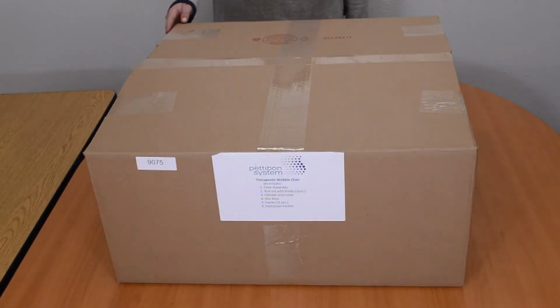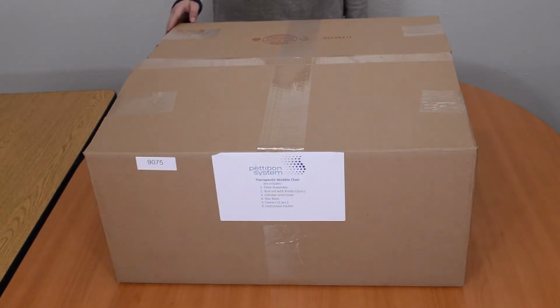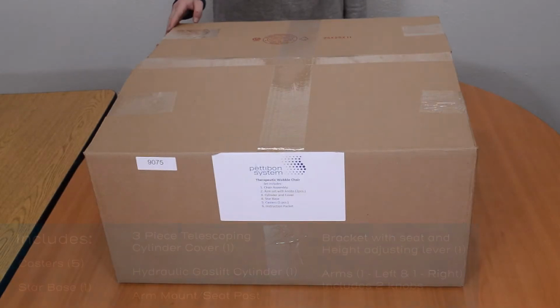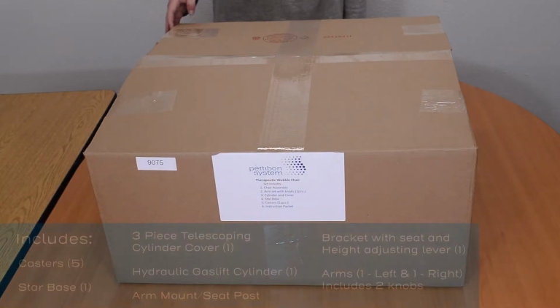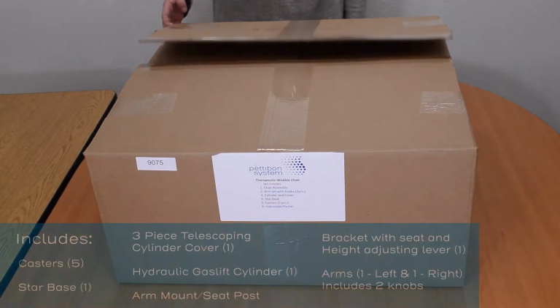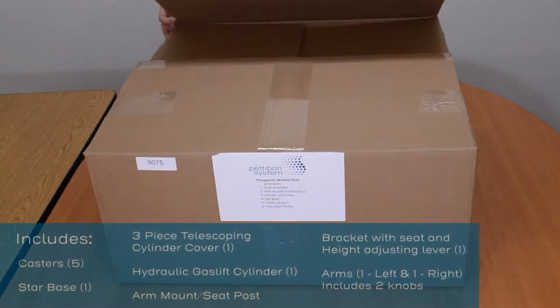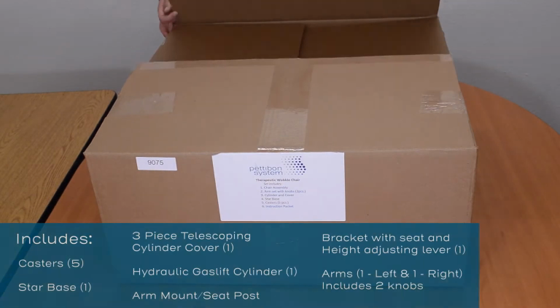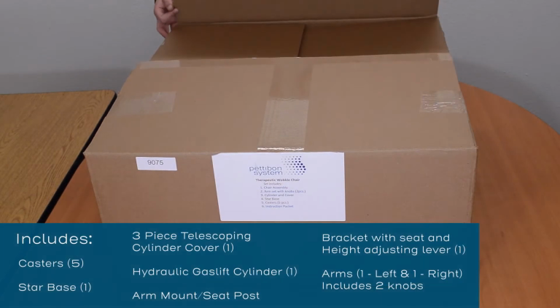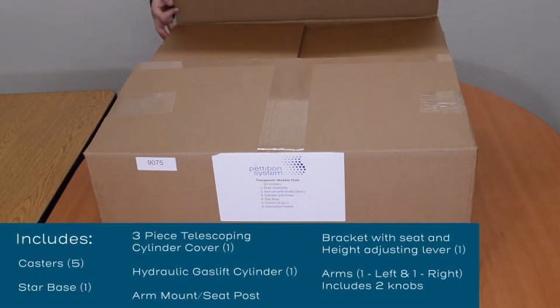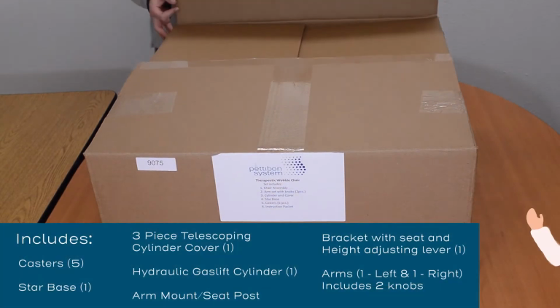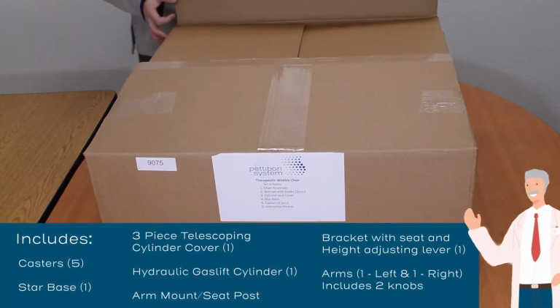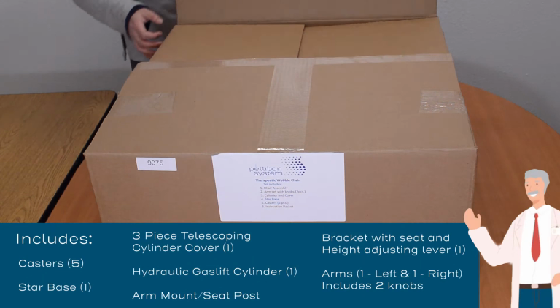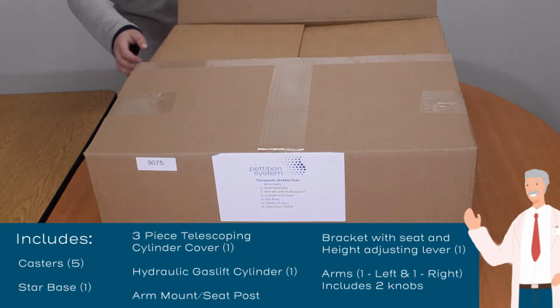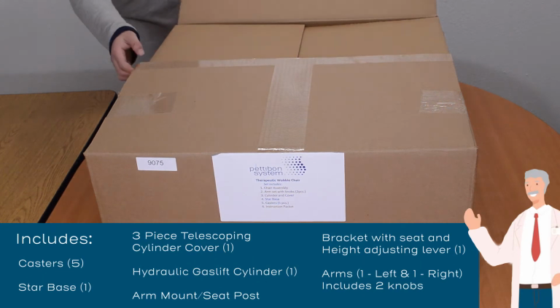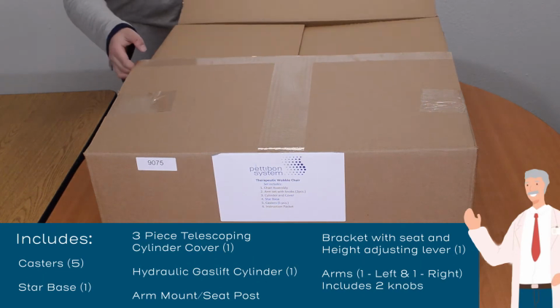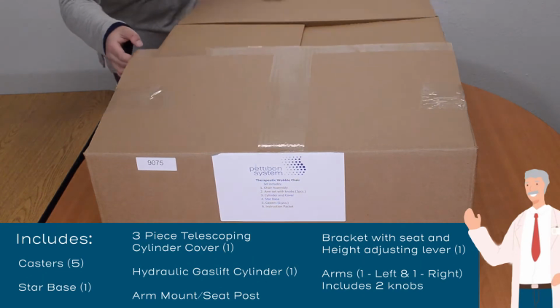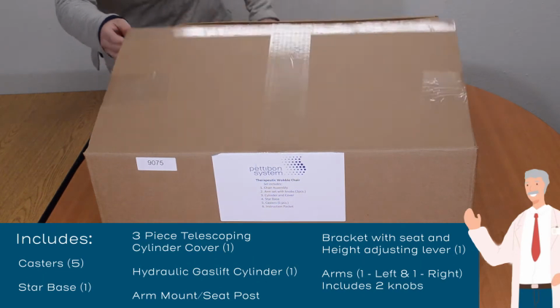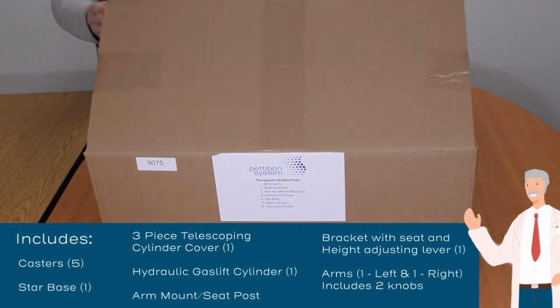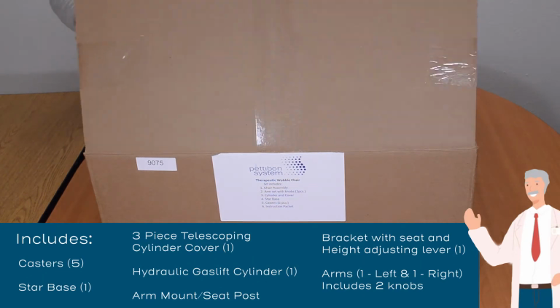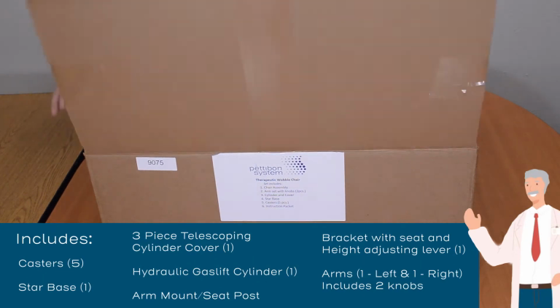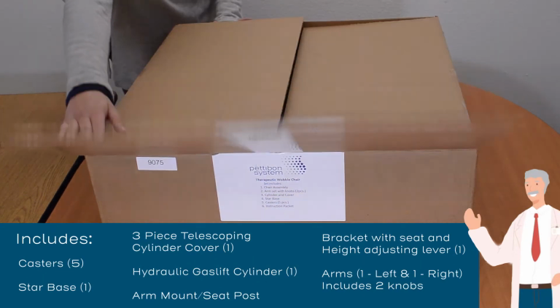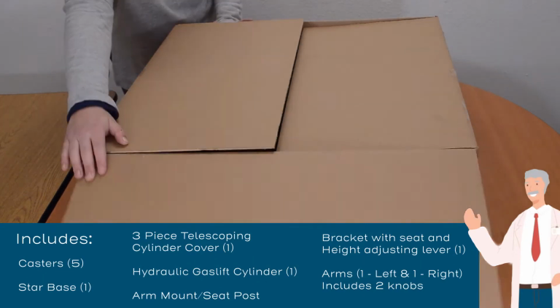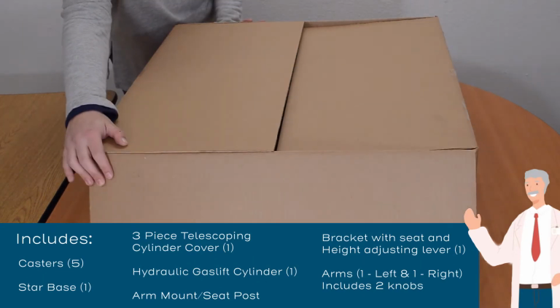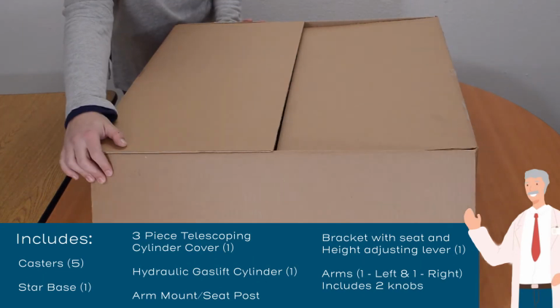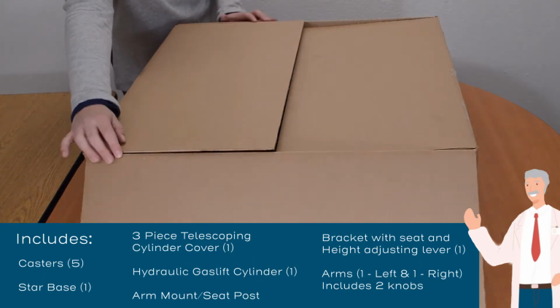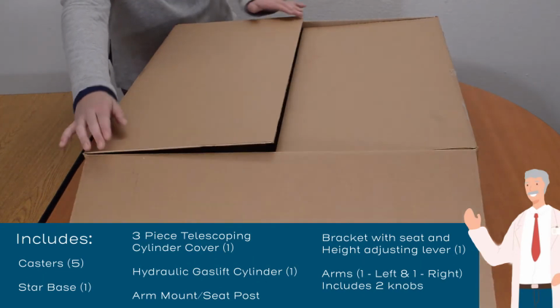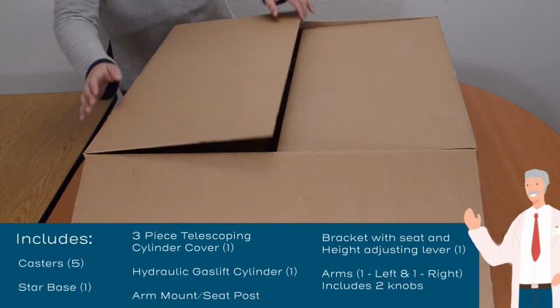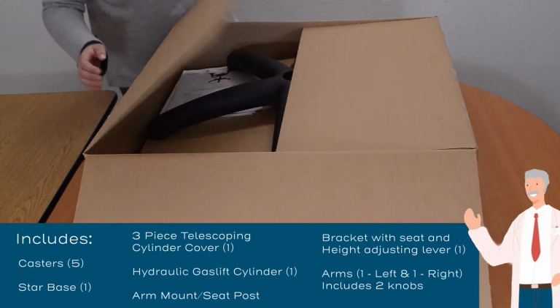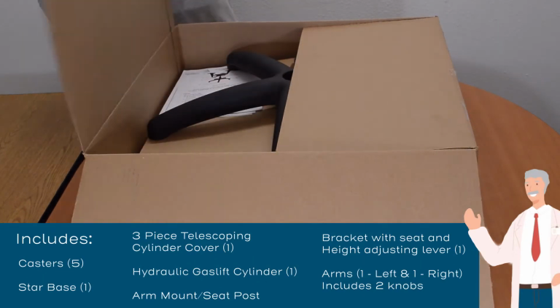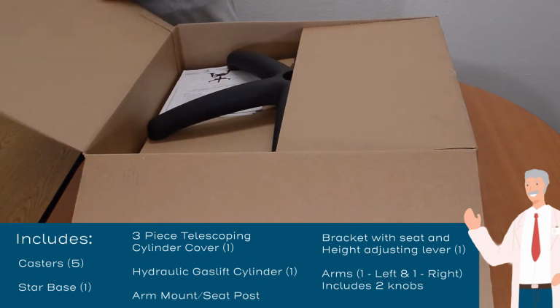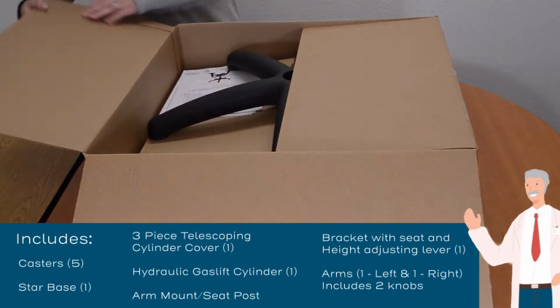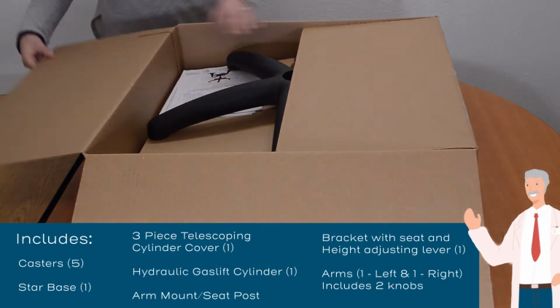When you receive your wobble chair, take inventory of all pieces listed on the directions sheet.